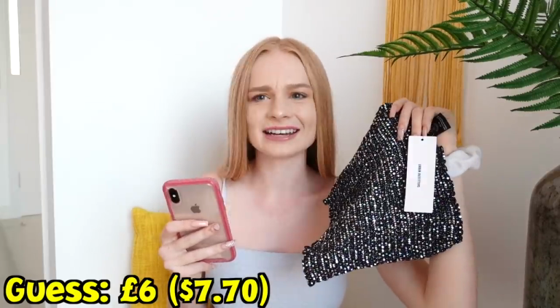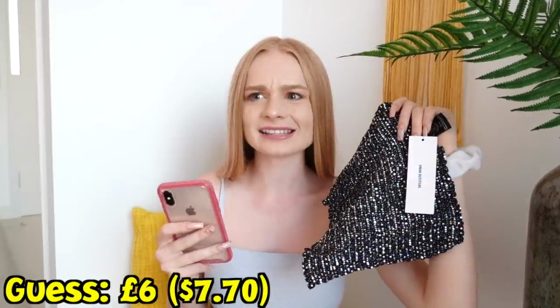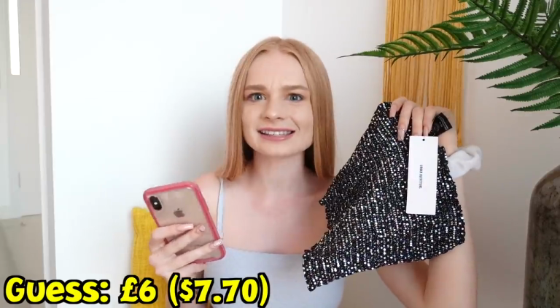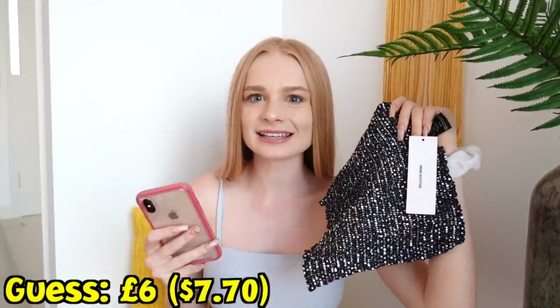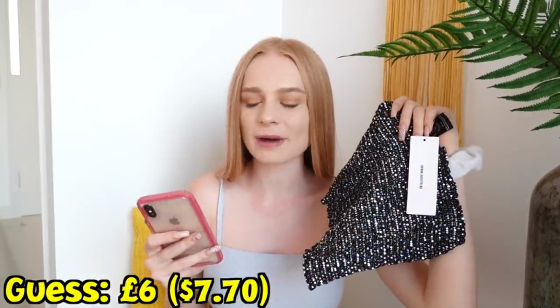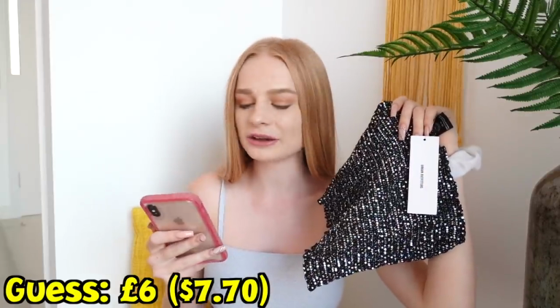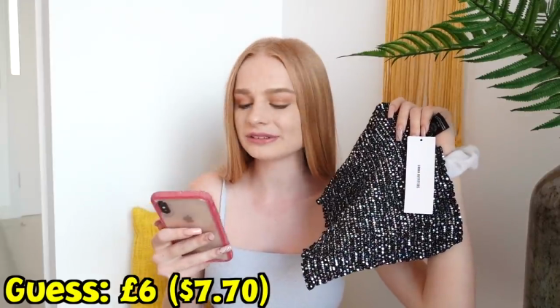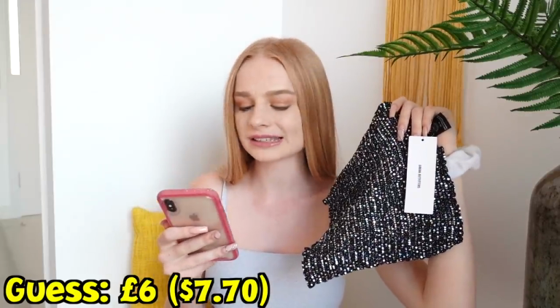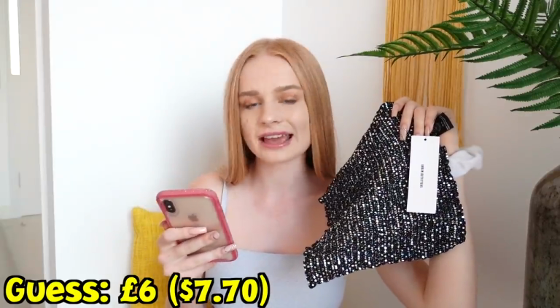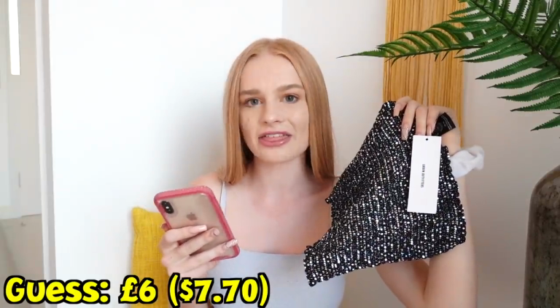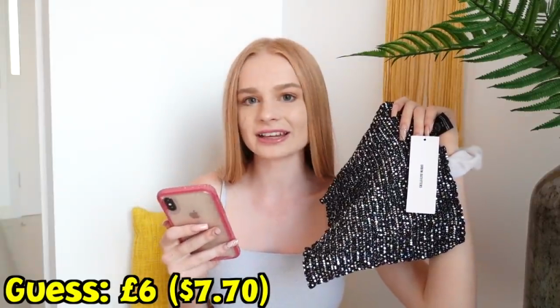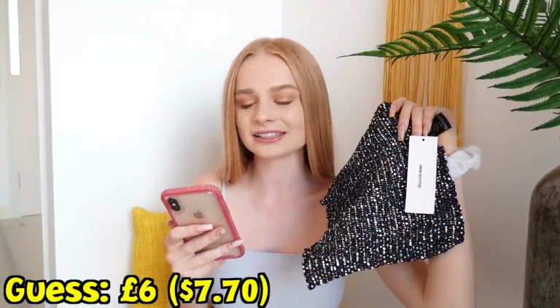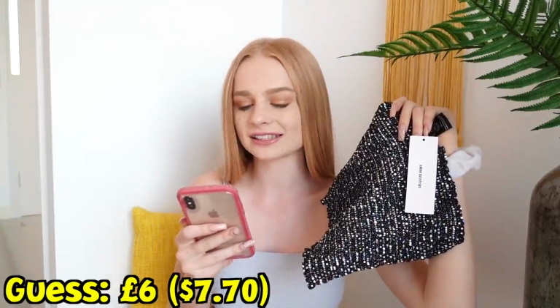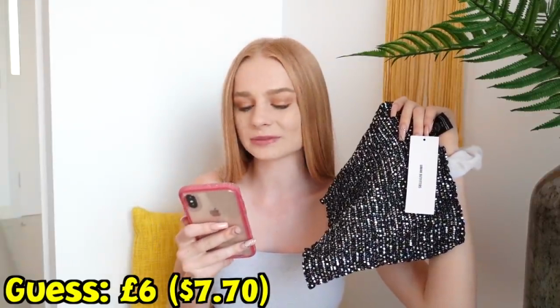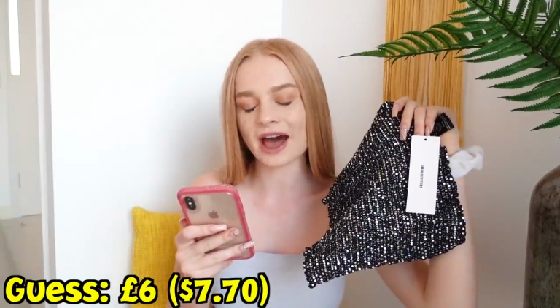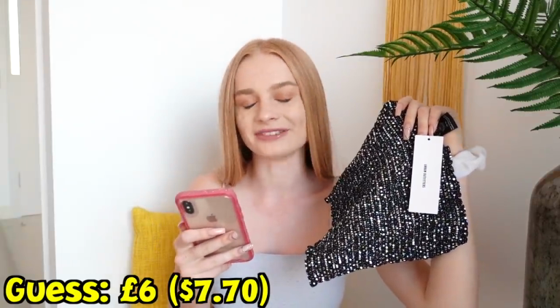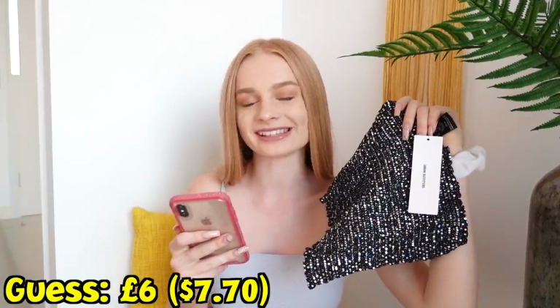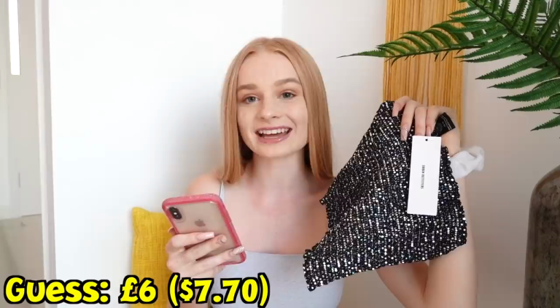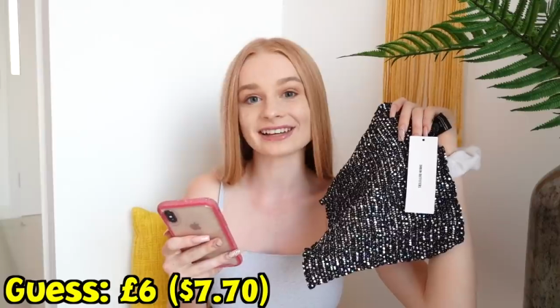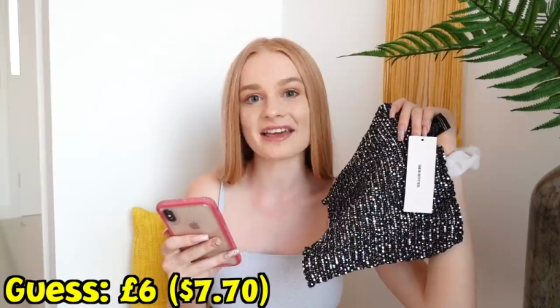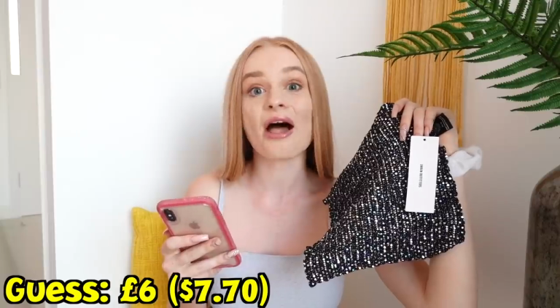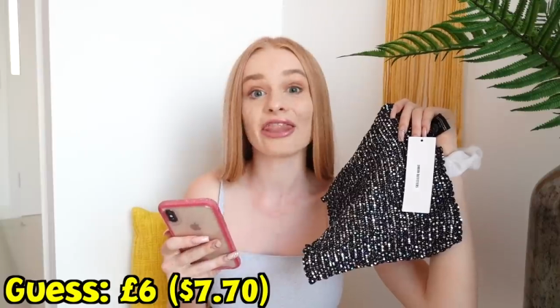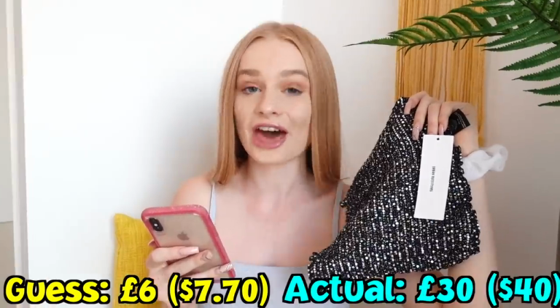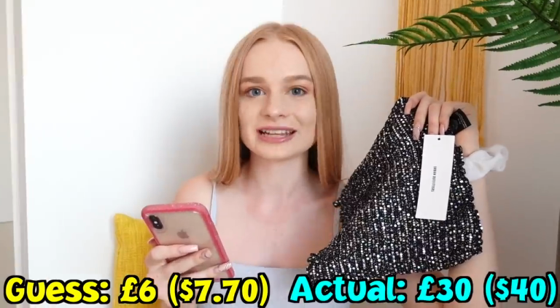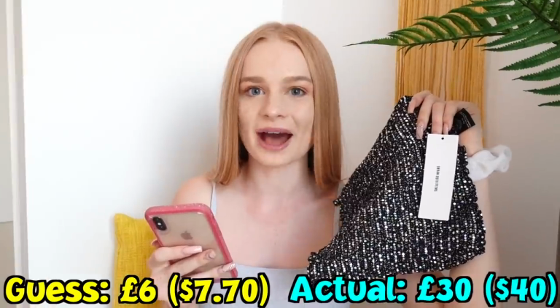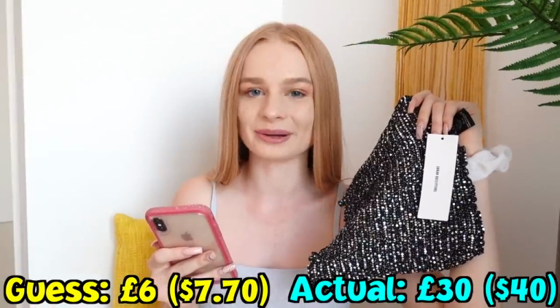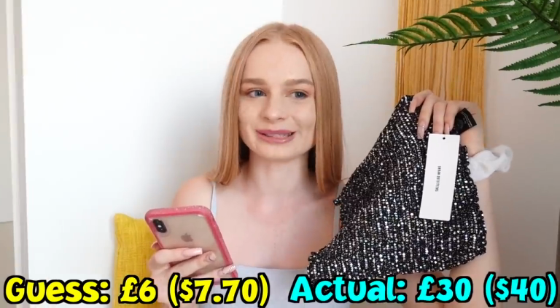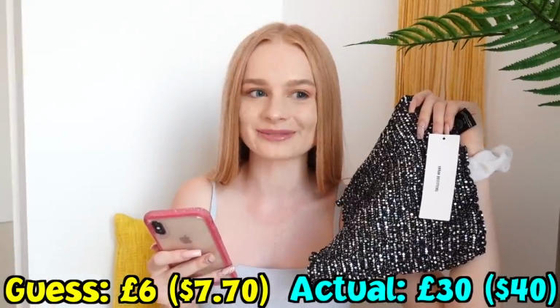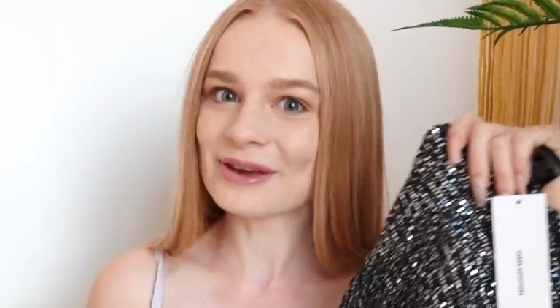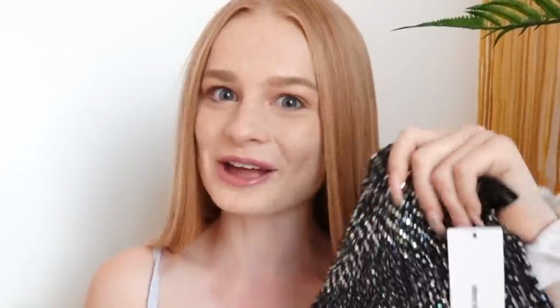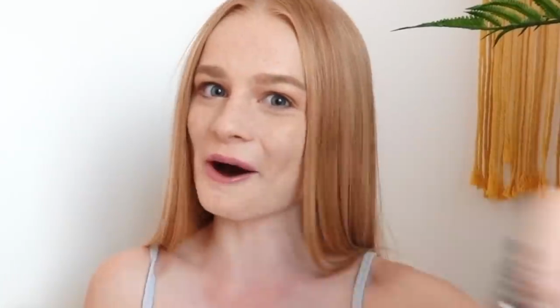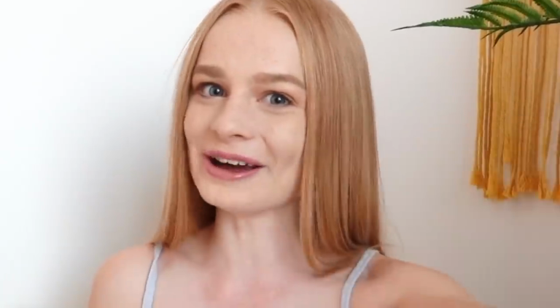Did I say six pounds? Yeah, I think I said six pounds. It's actually 30 pounds. Moving on.